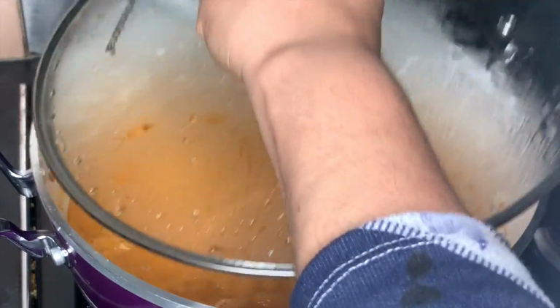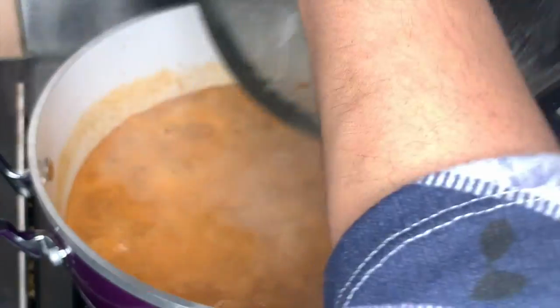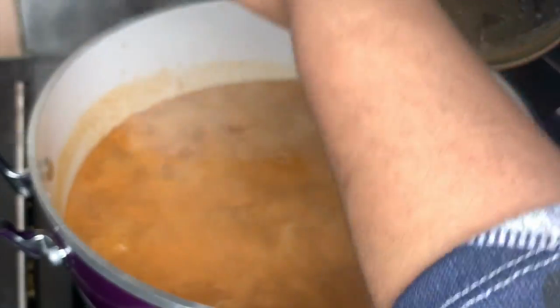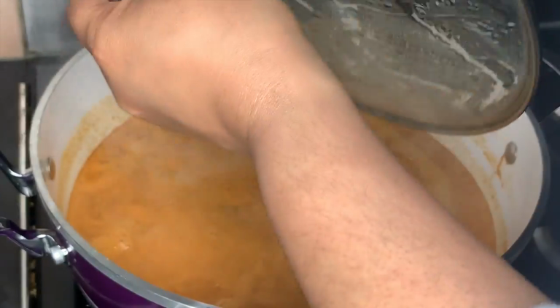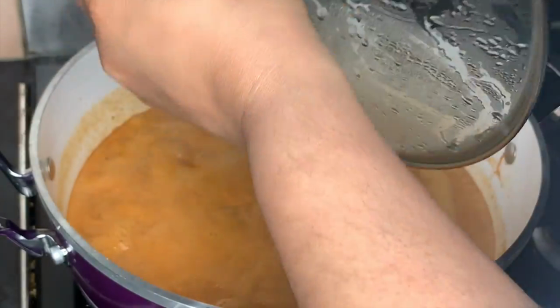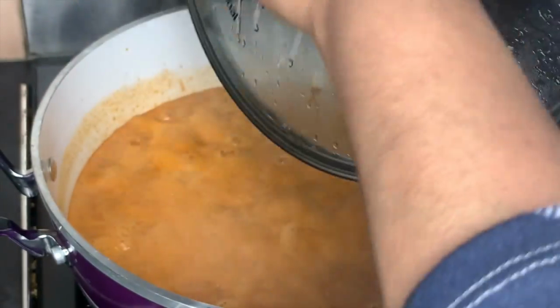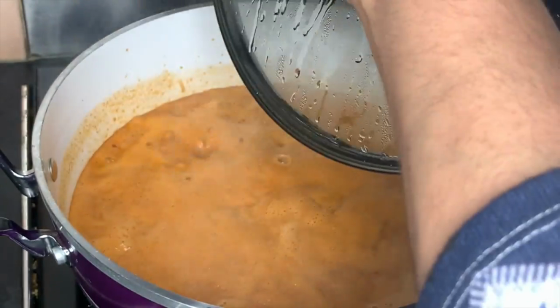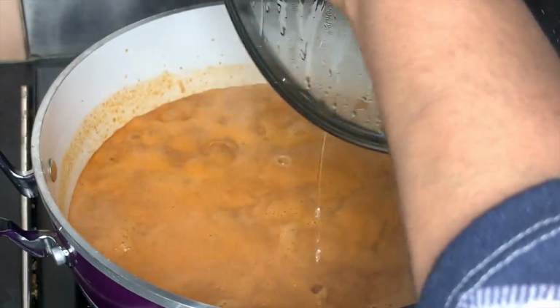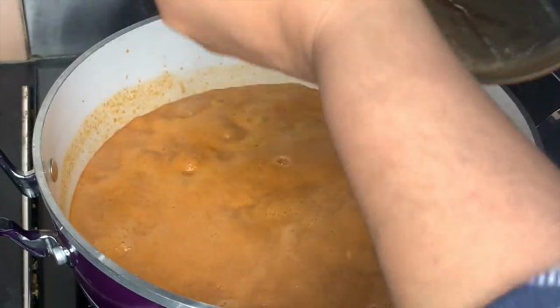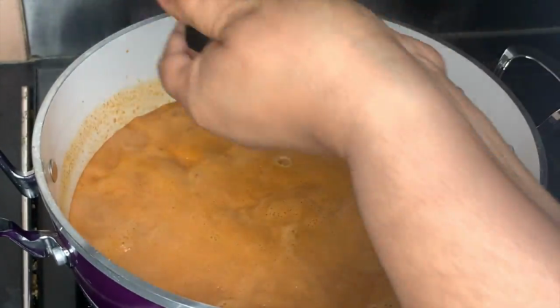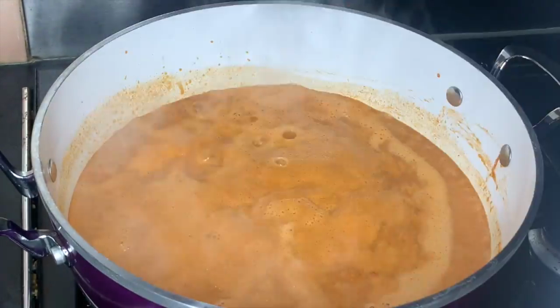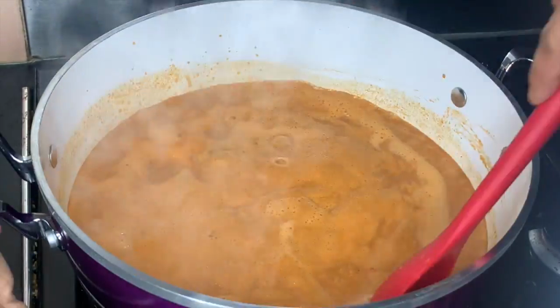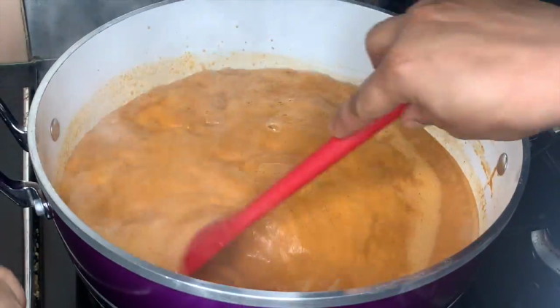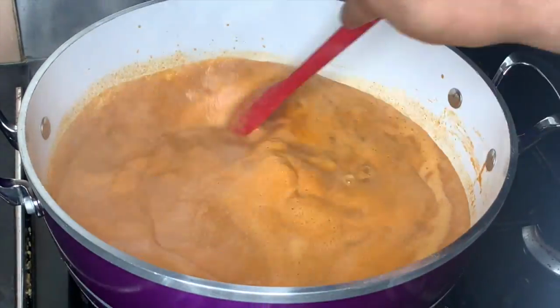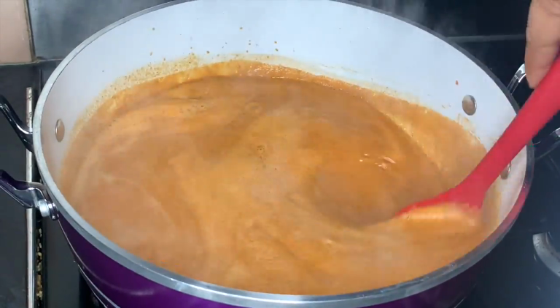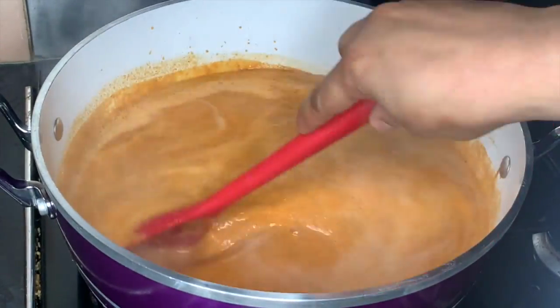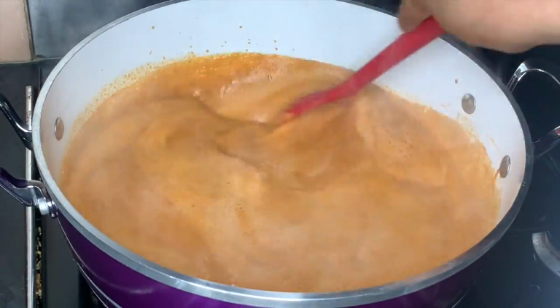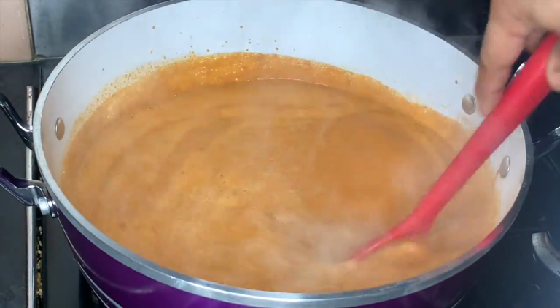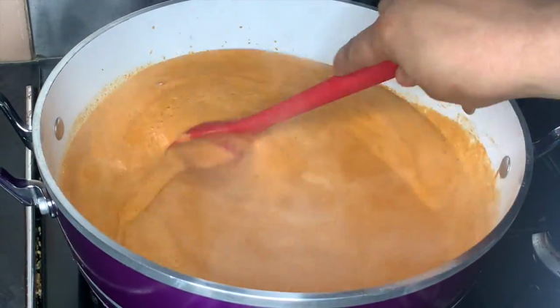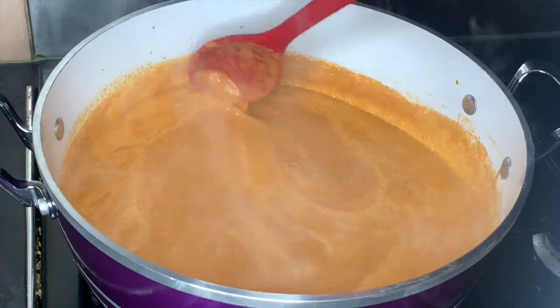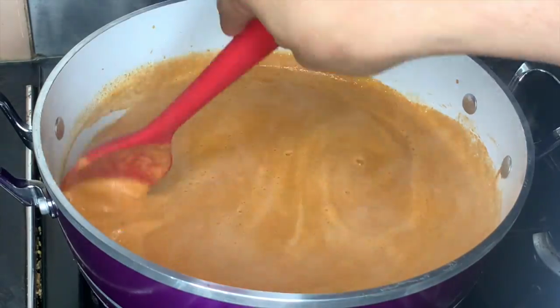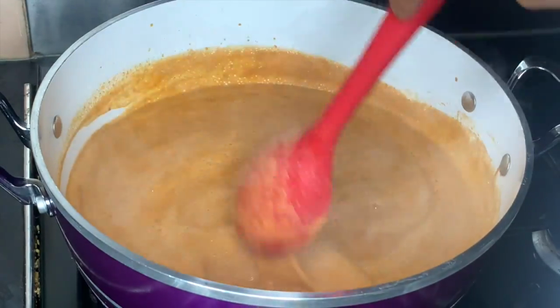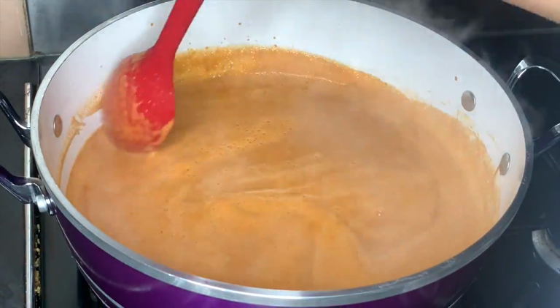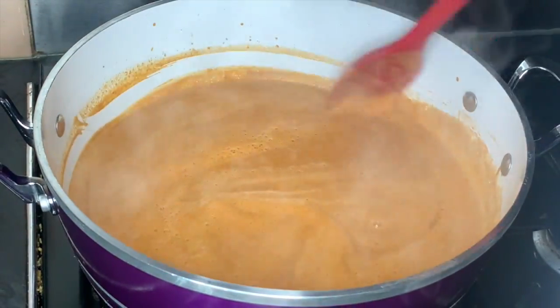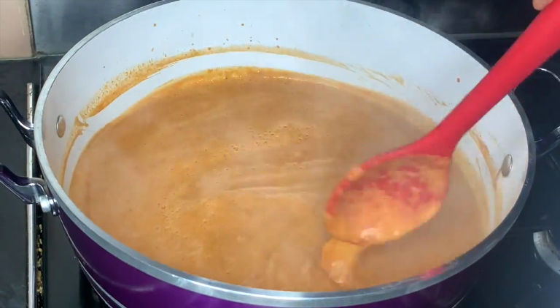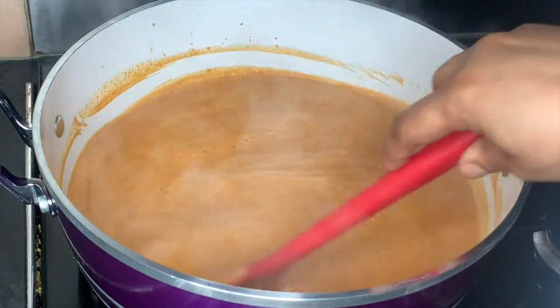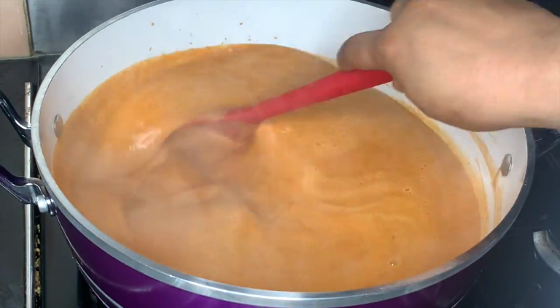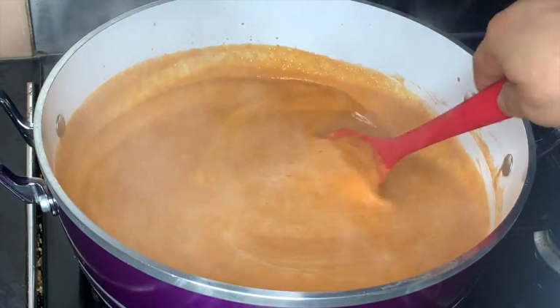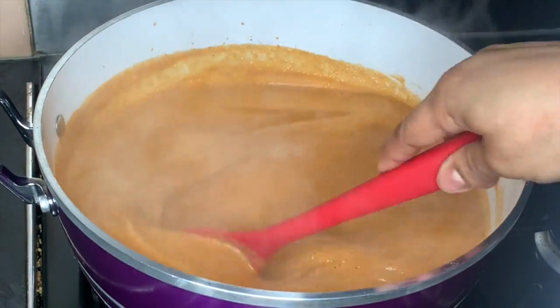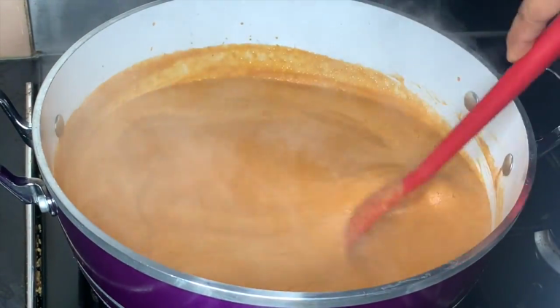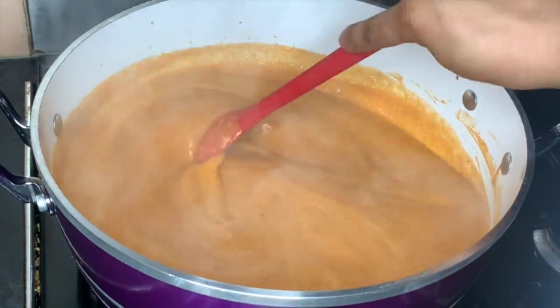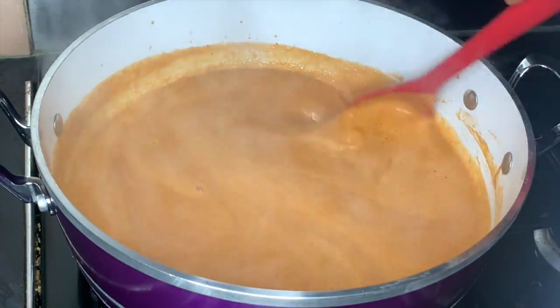Here we just check on our peanut paste to see how it's doing. It's still bubbling away — looking good.